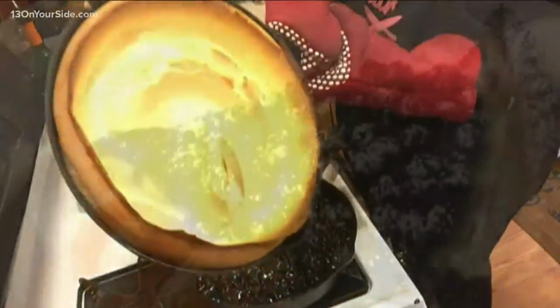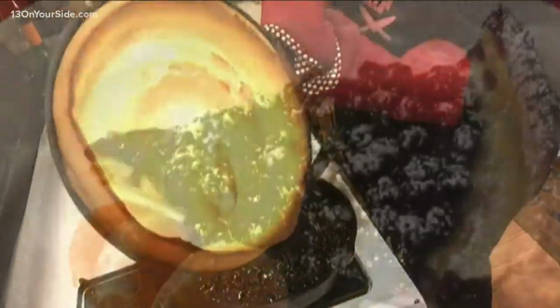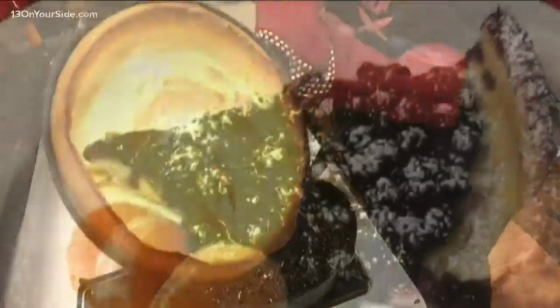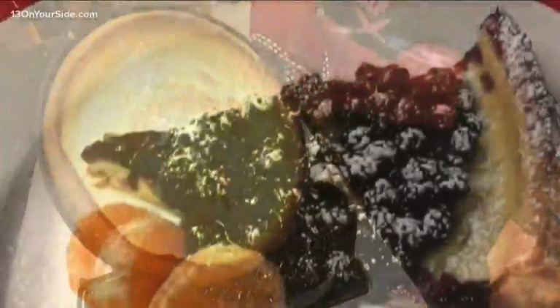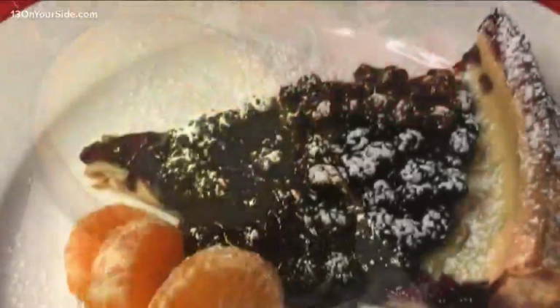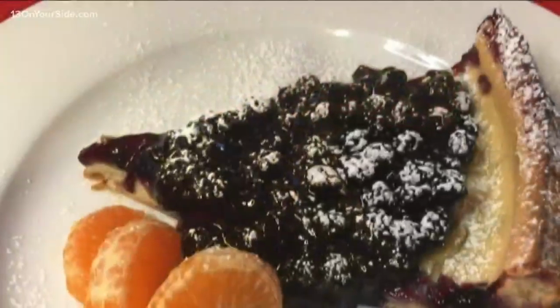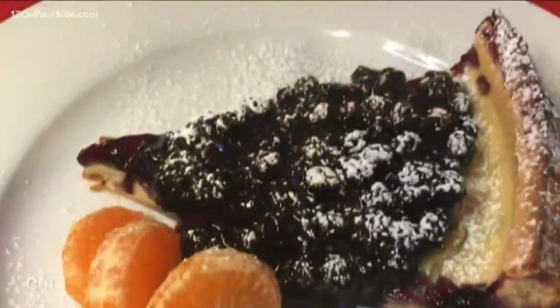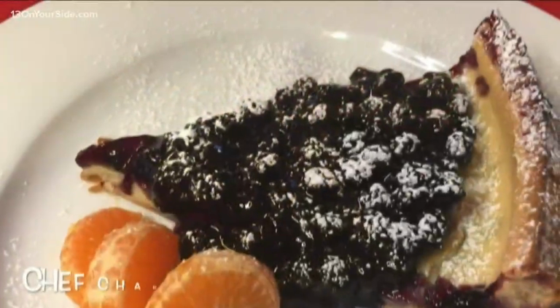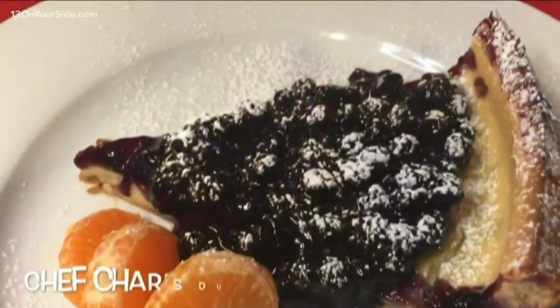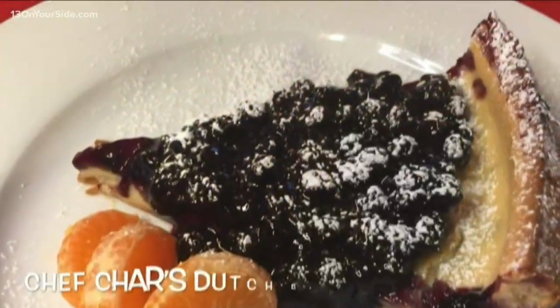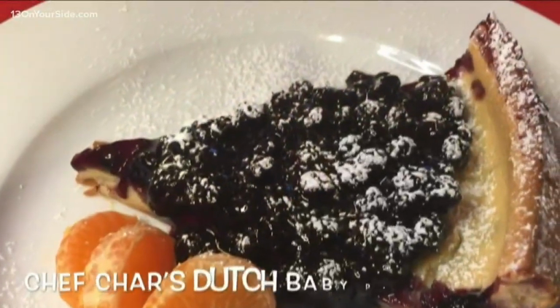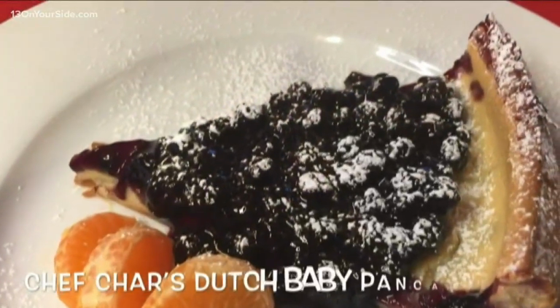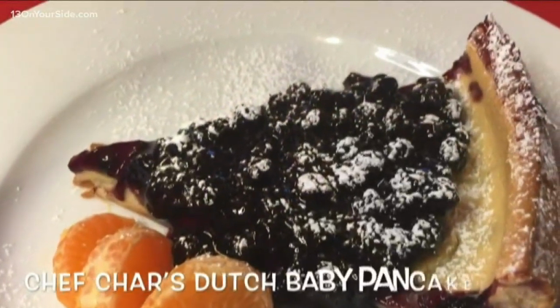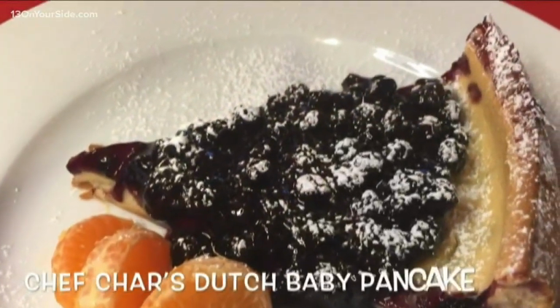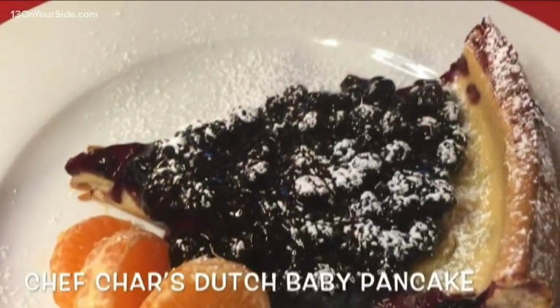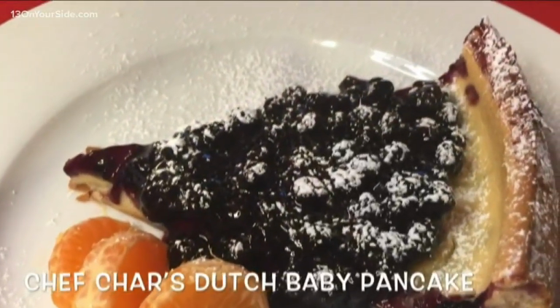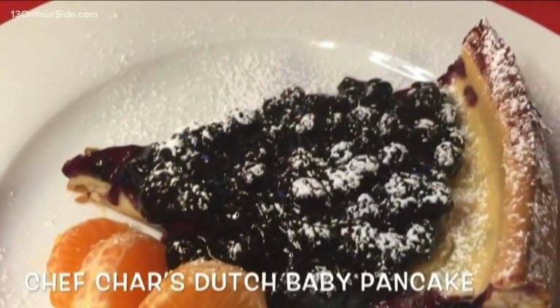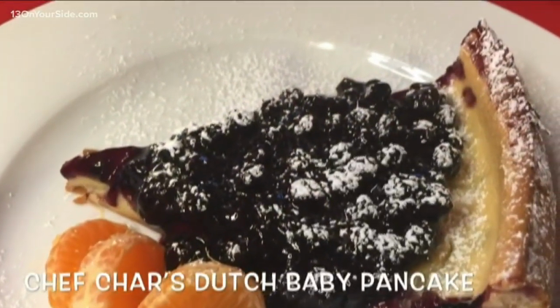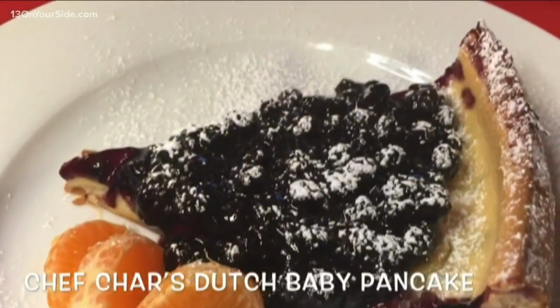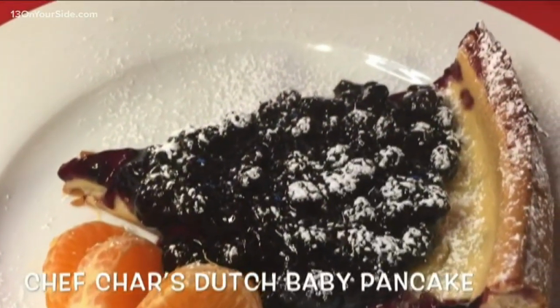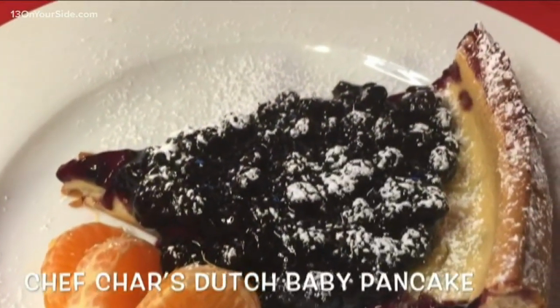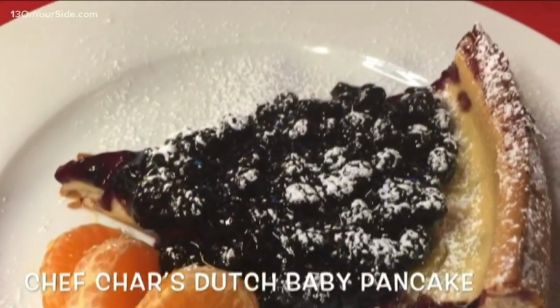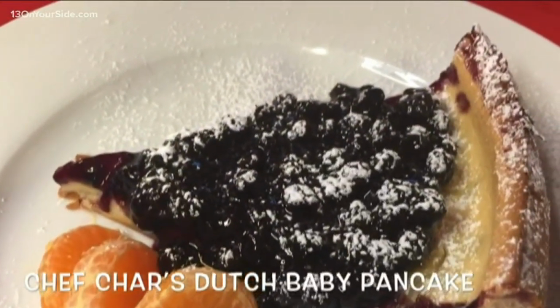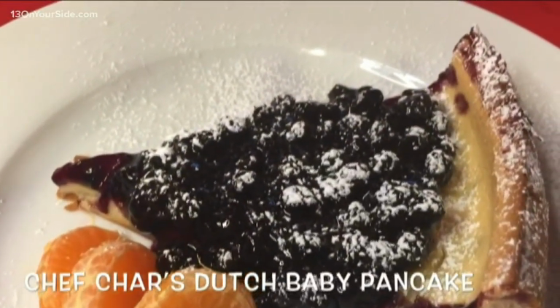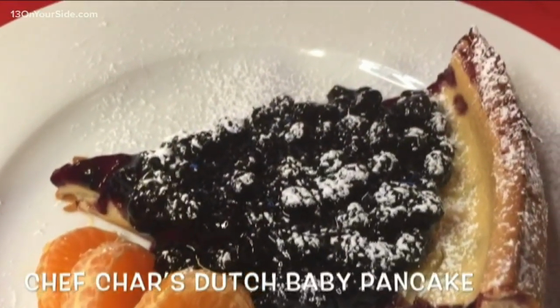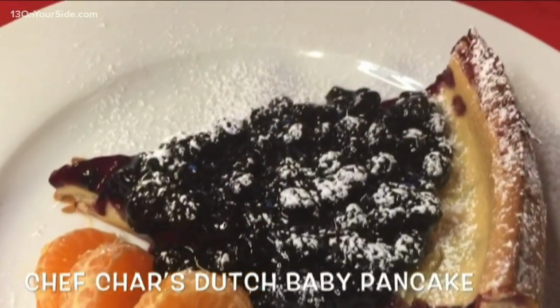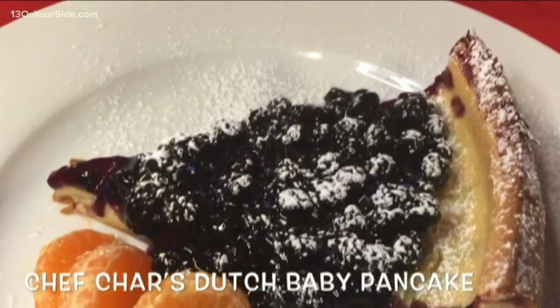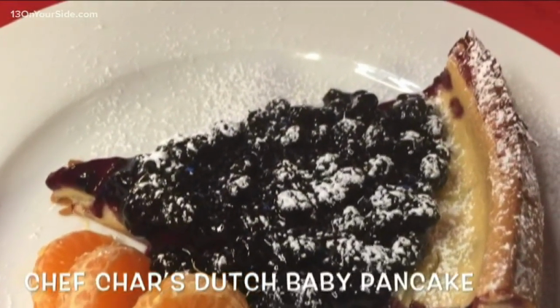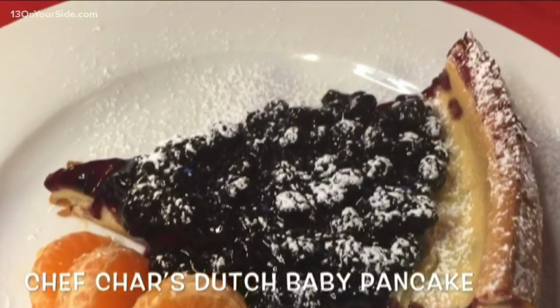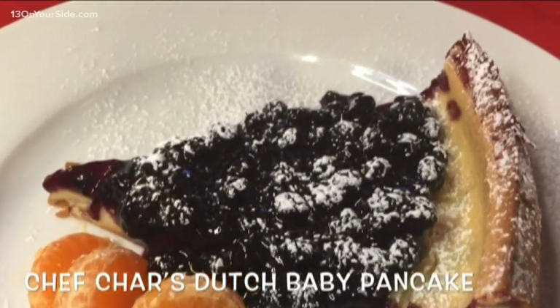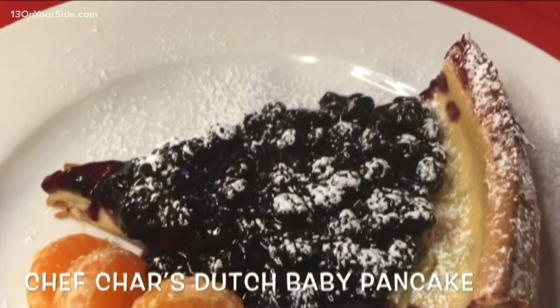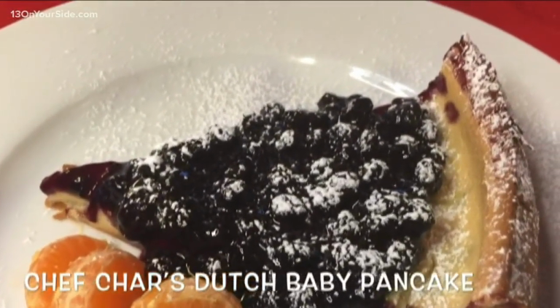These are beautiful too. Look at that. This is dessert for breakfast, people.